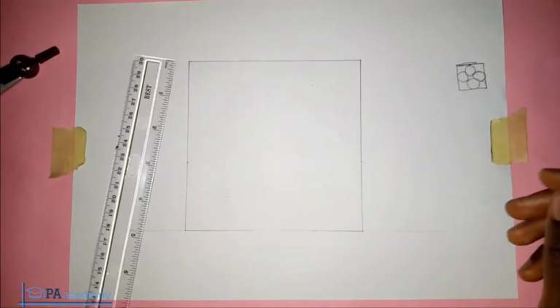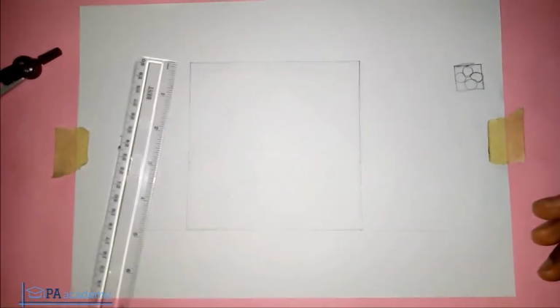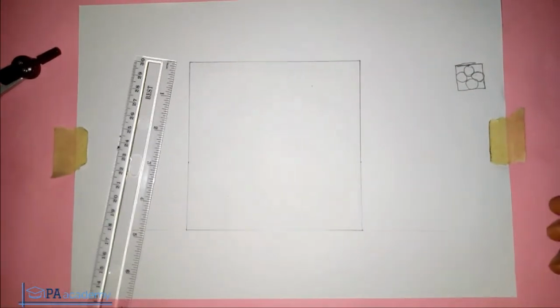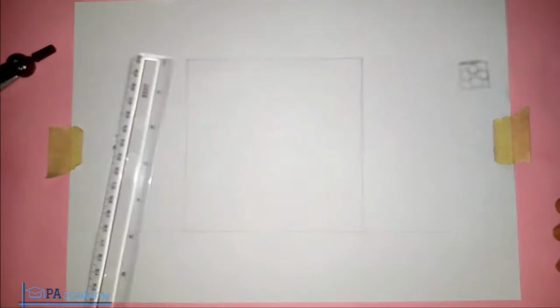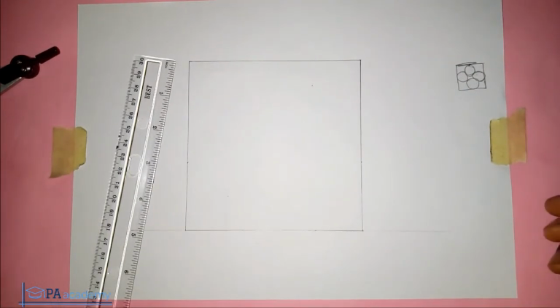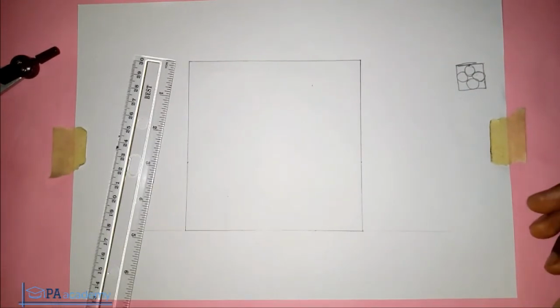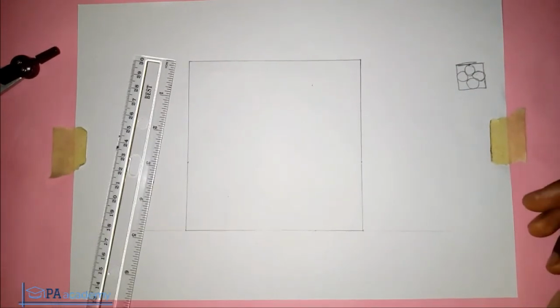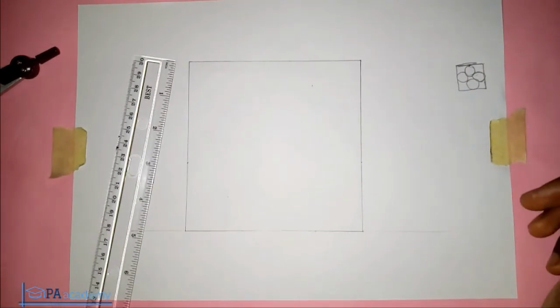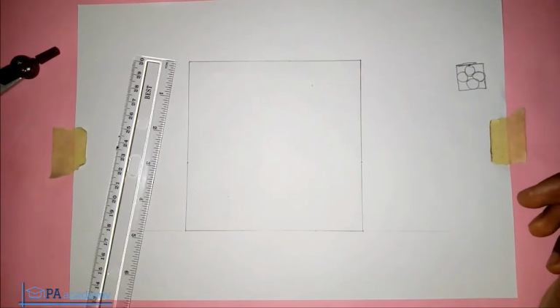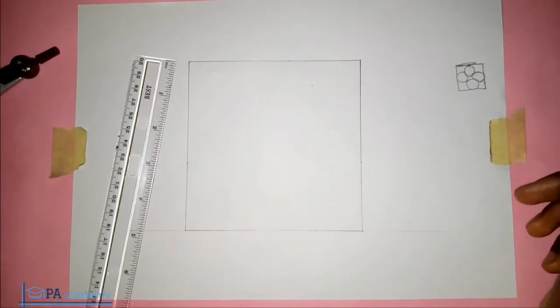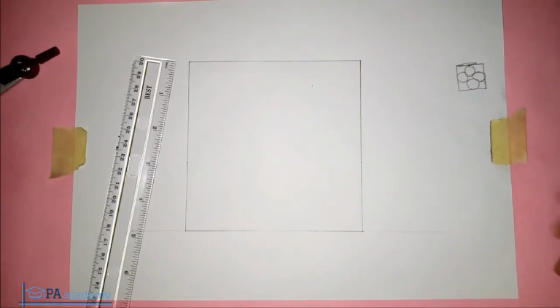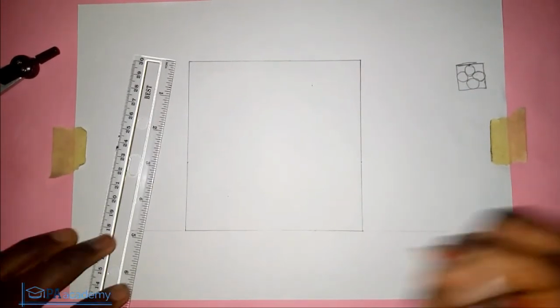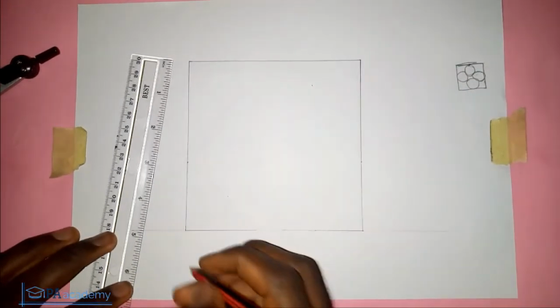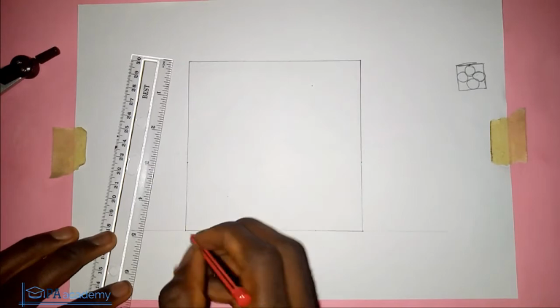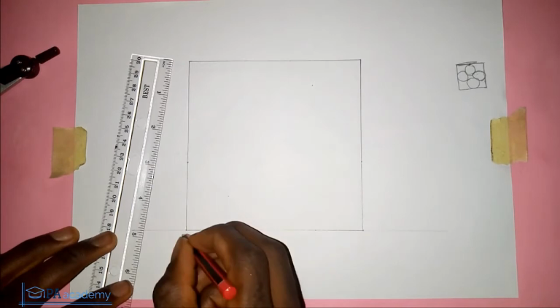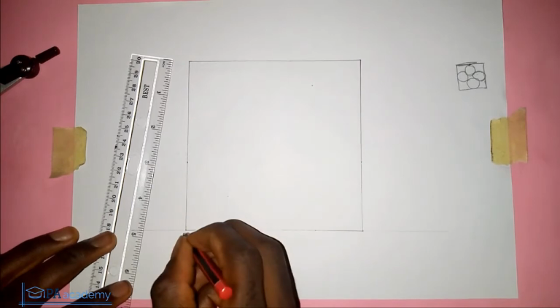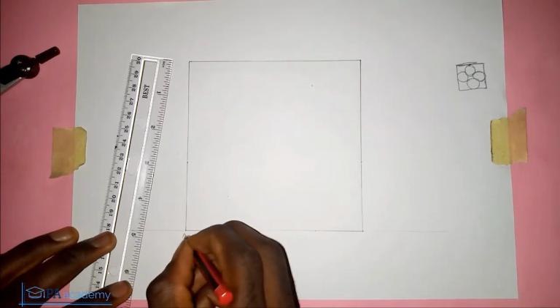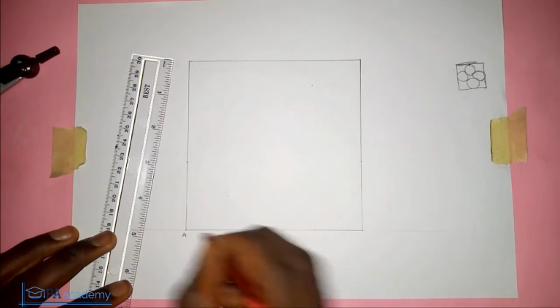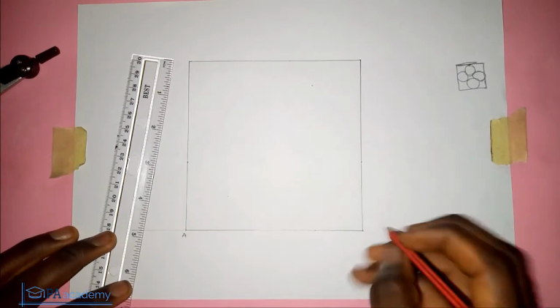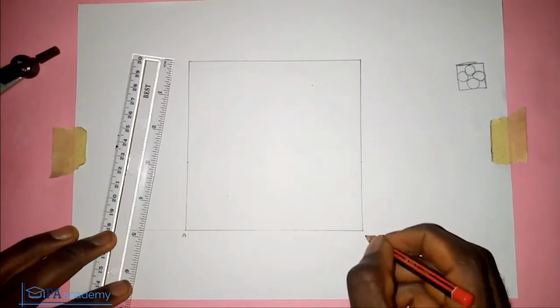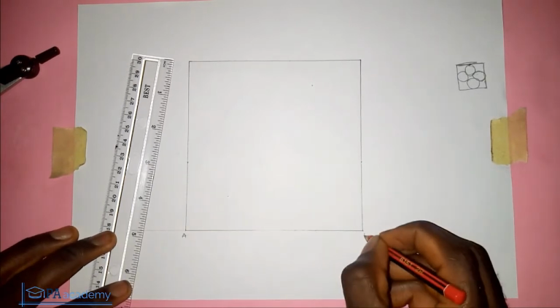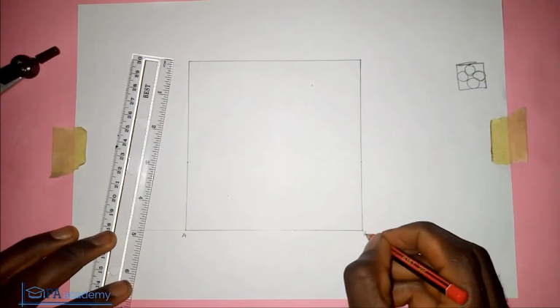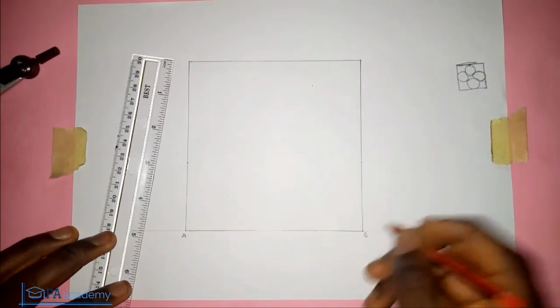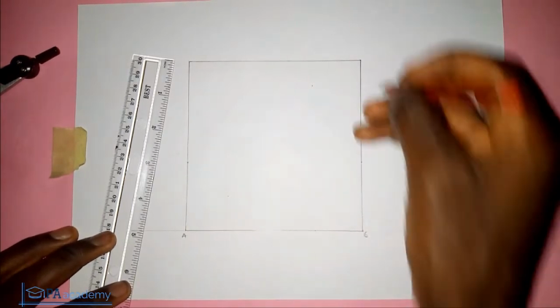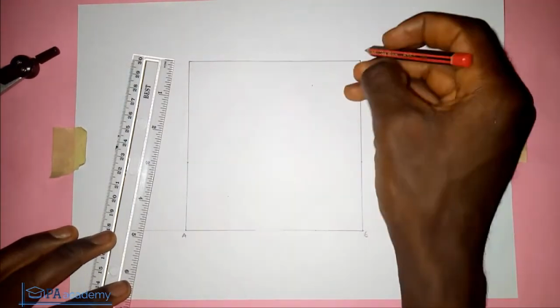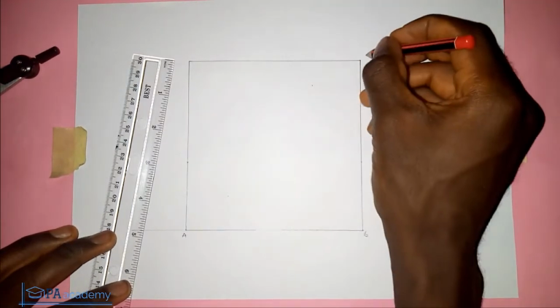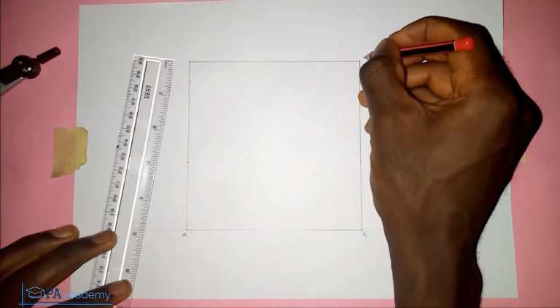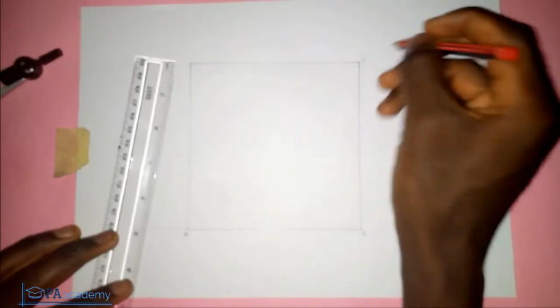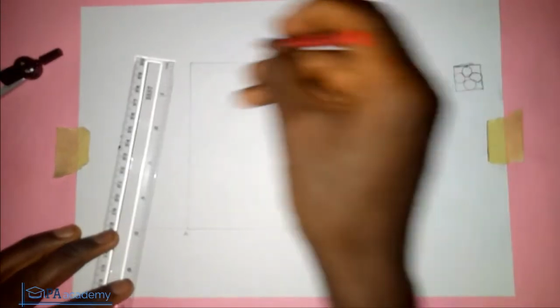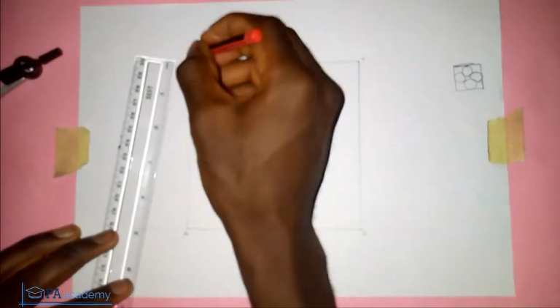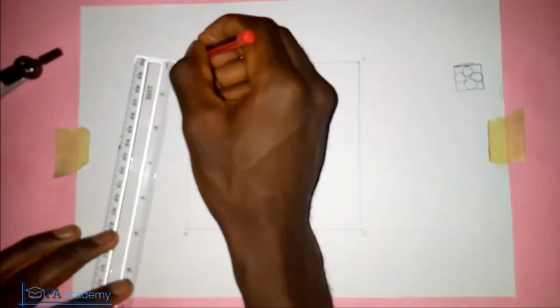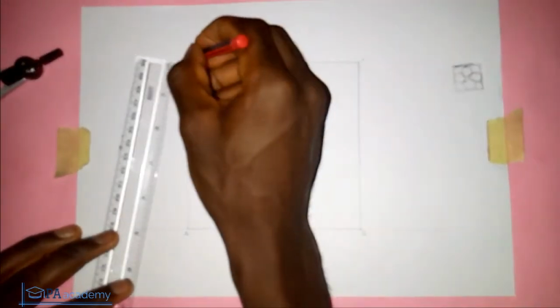I've just drawn the square now. The next thing I'm going to do is label the square. Let's call the points A, B, C, and D.